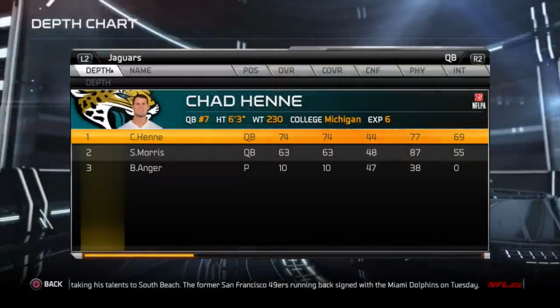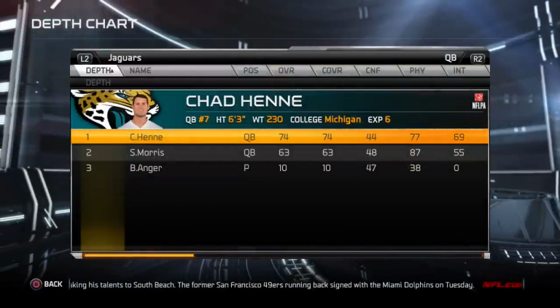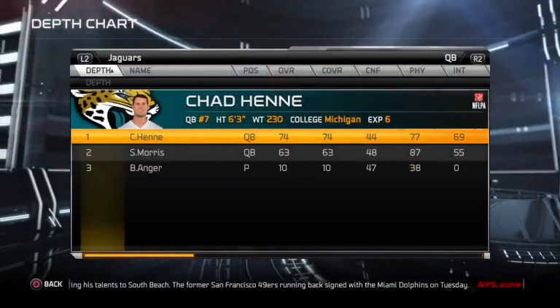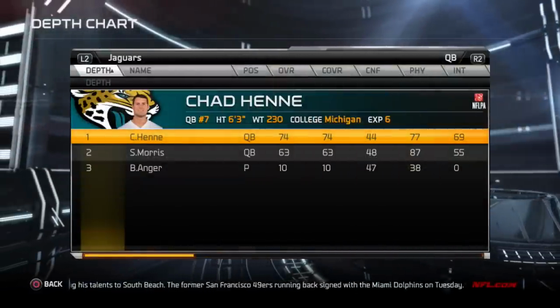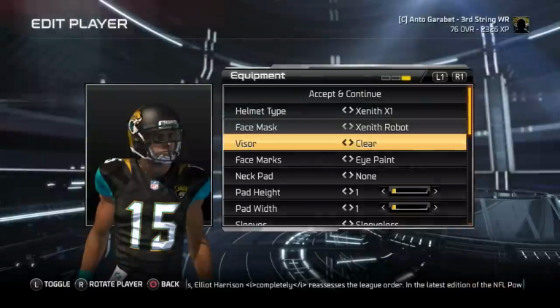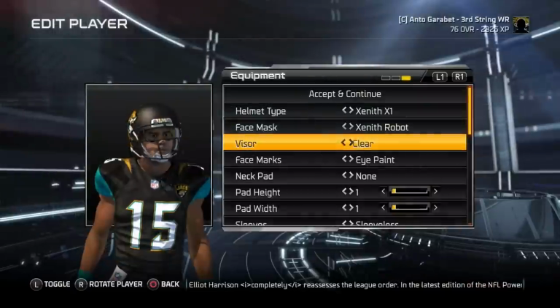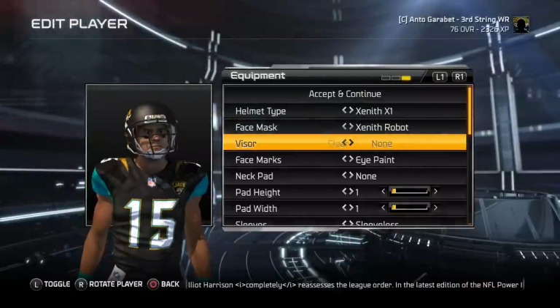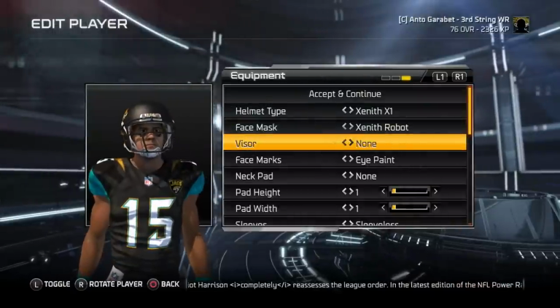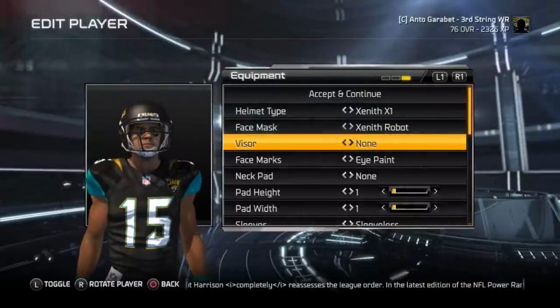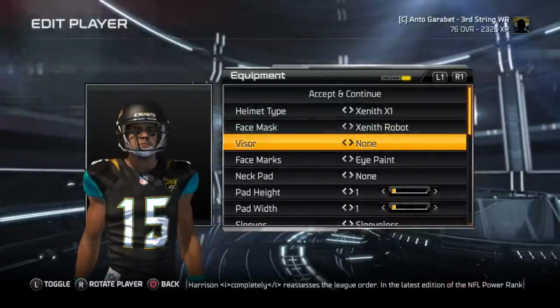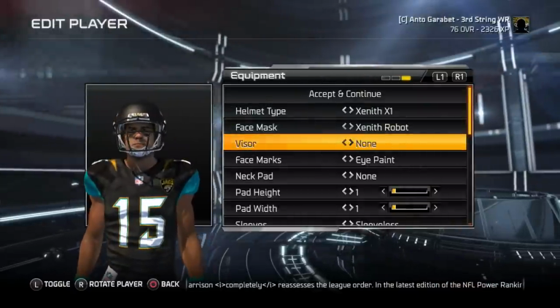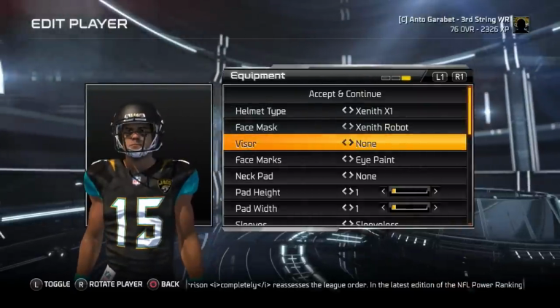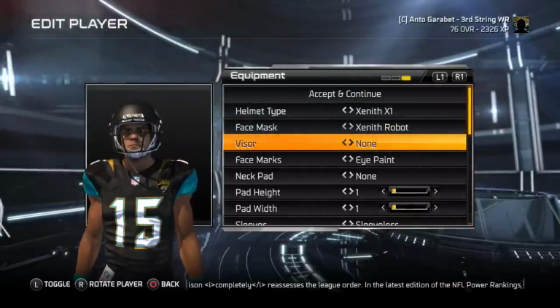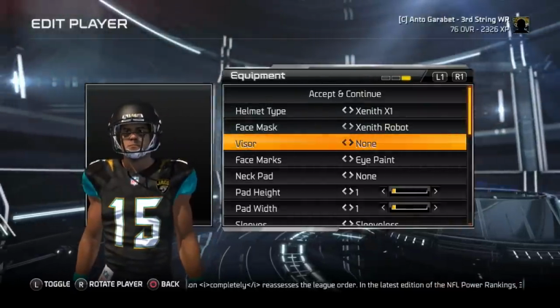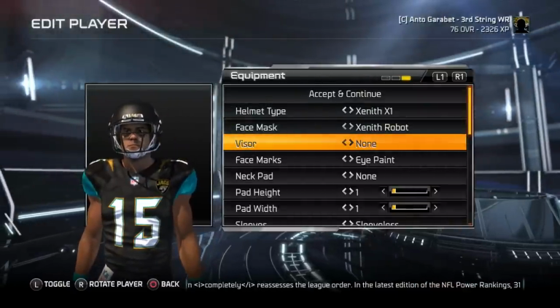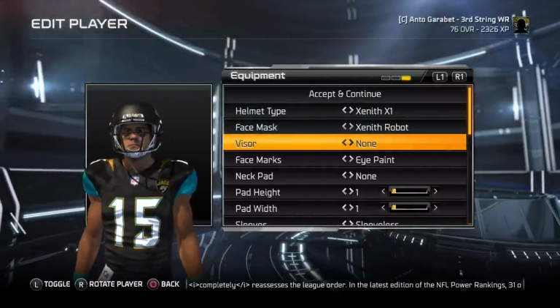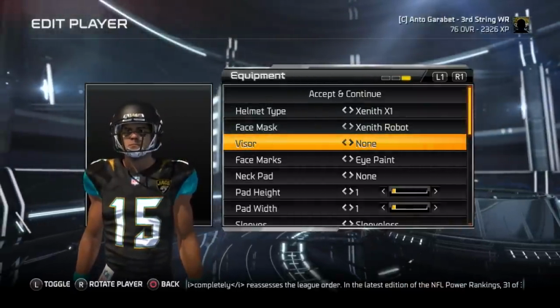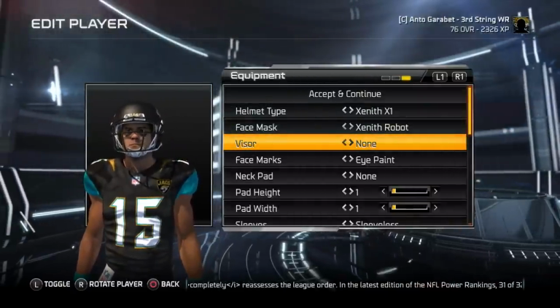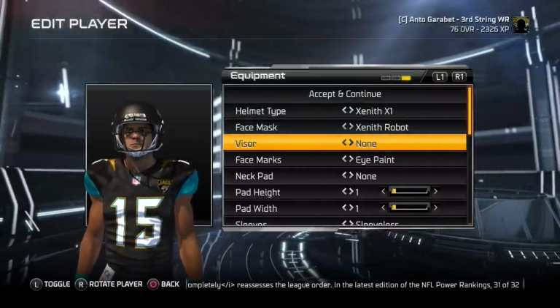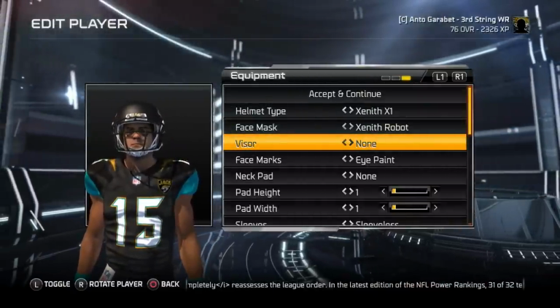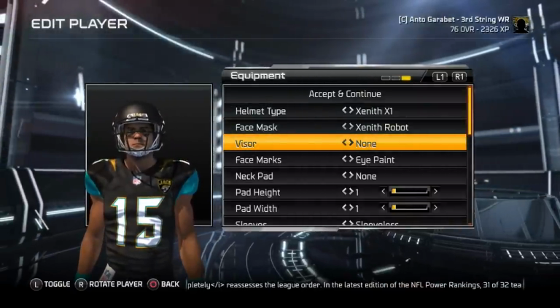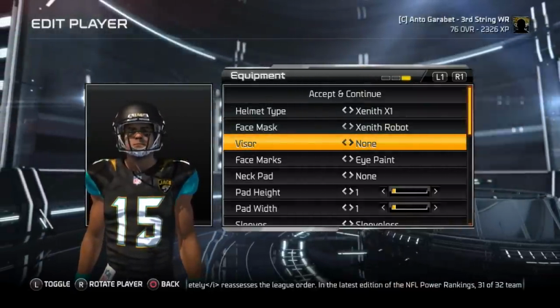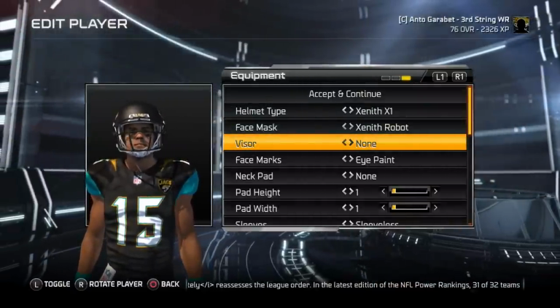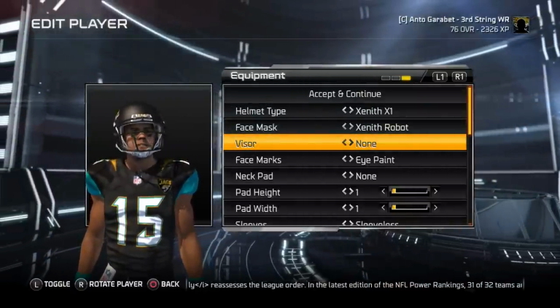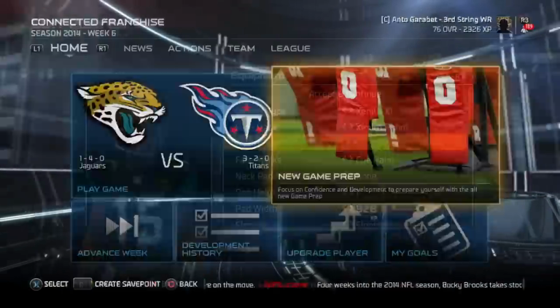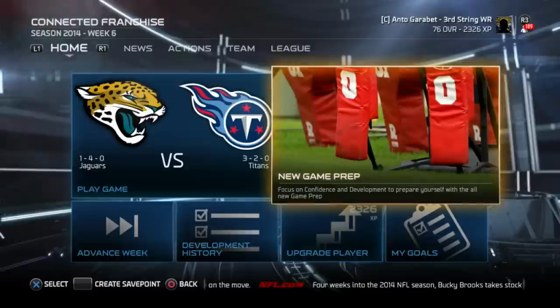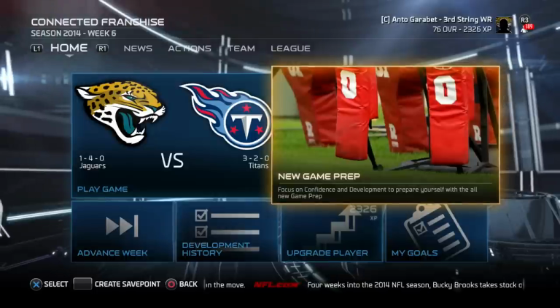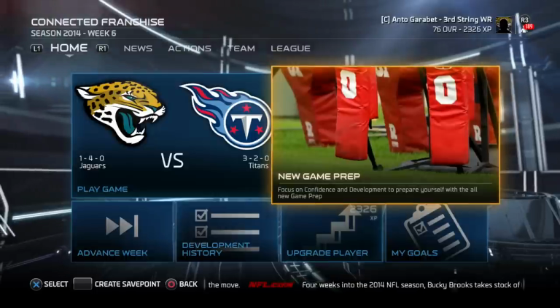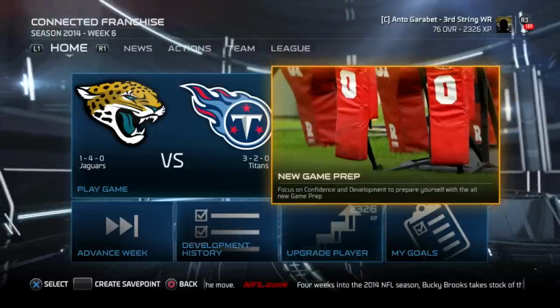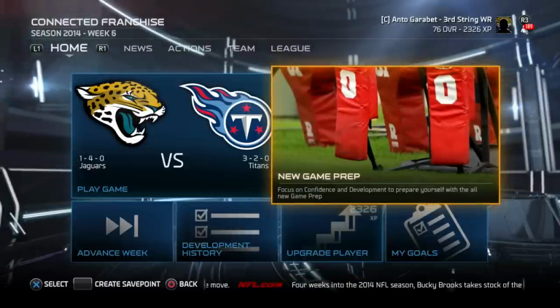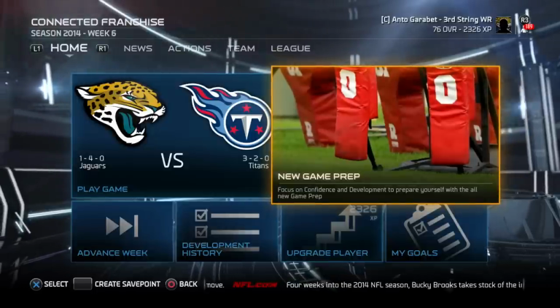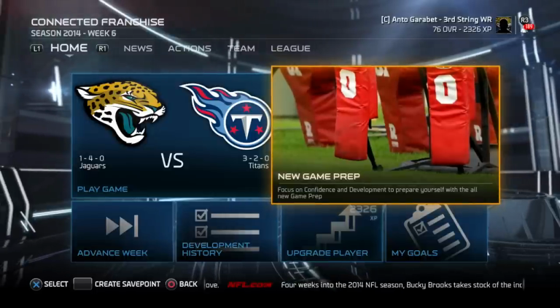I think we're playing on way too many minutes, so I dropped it down to 8-minute quarters.